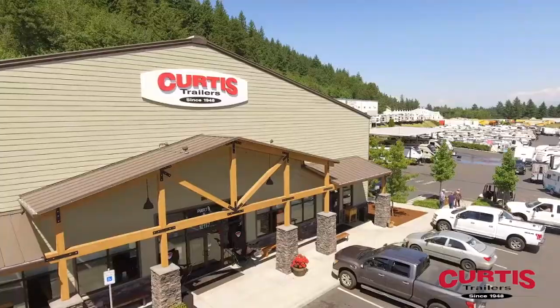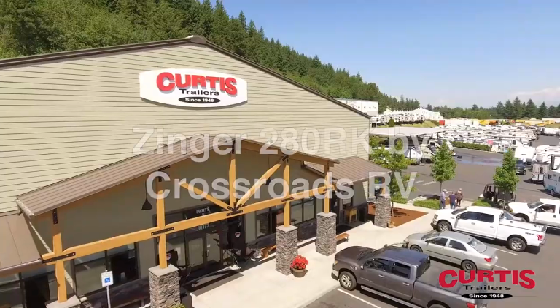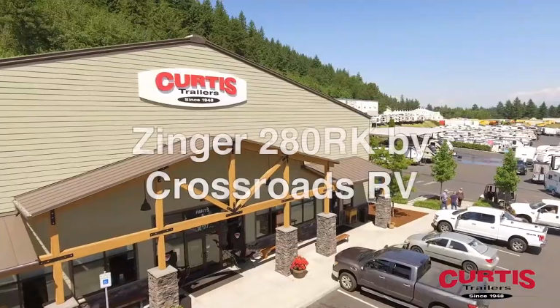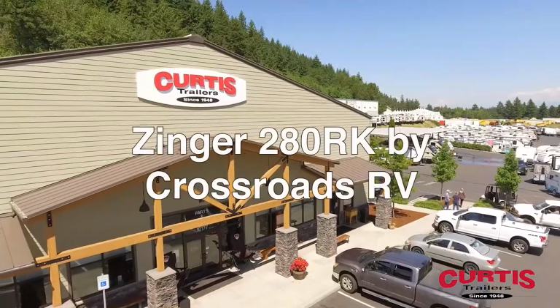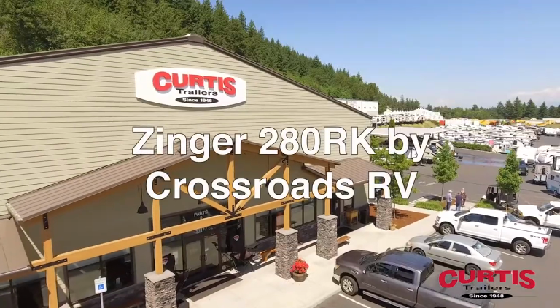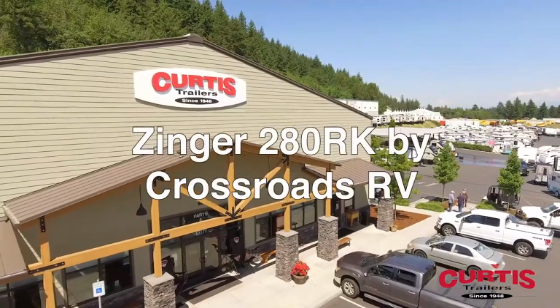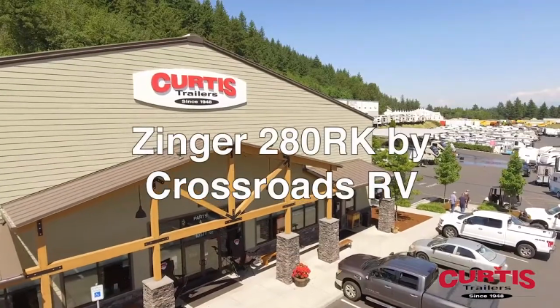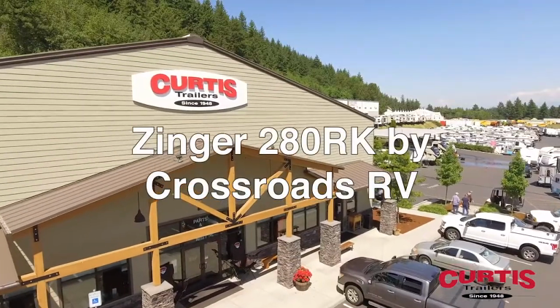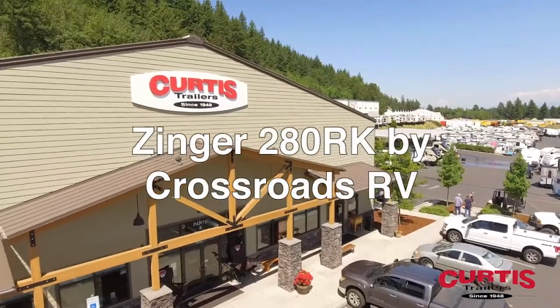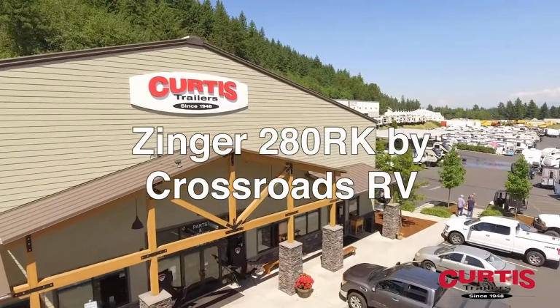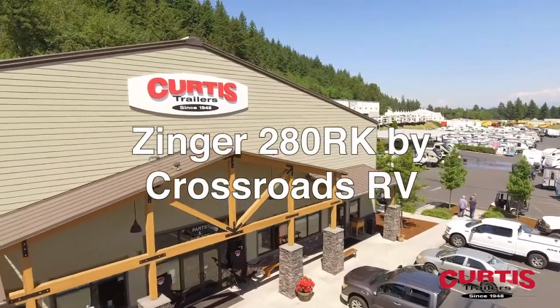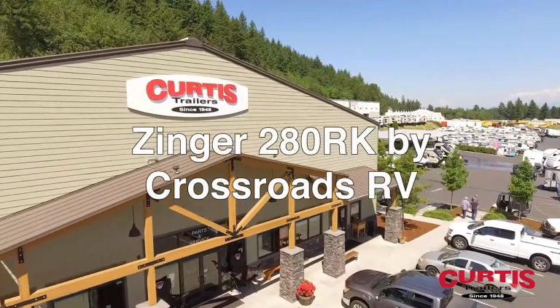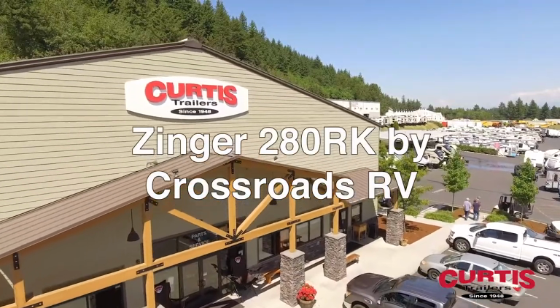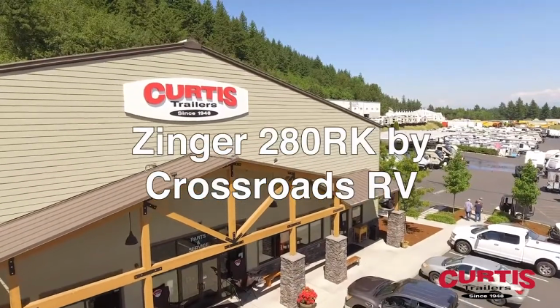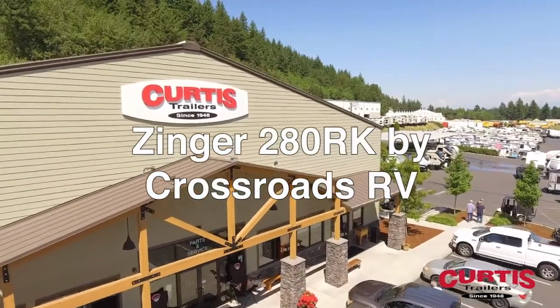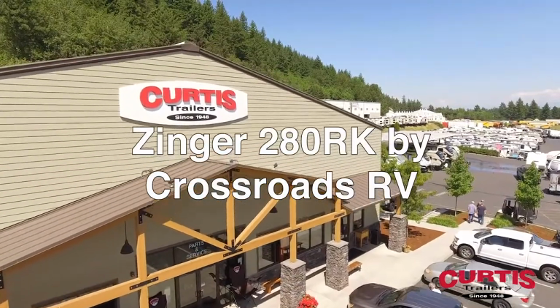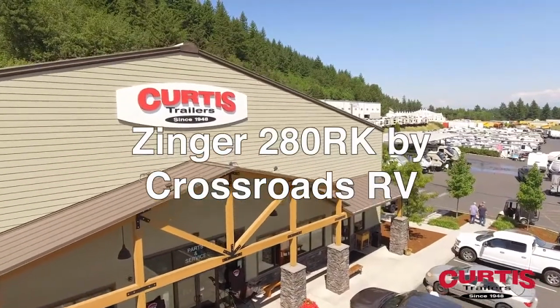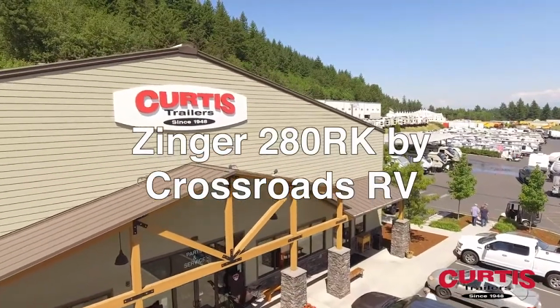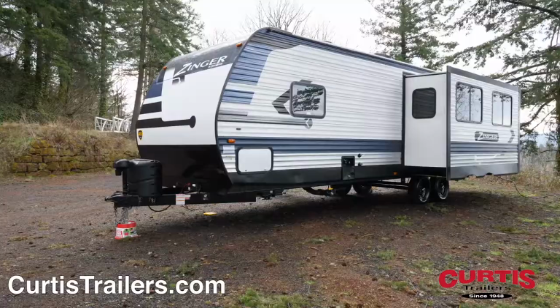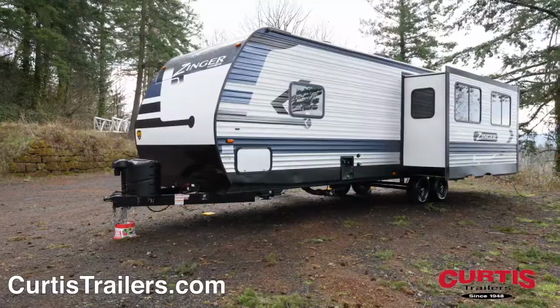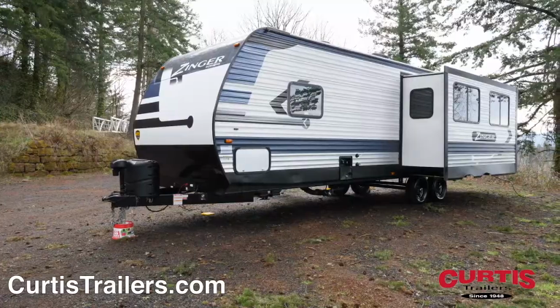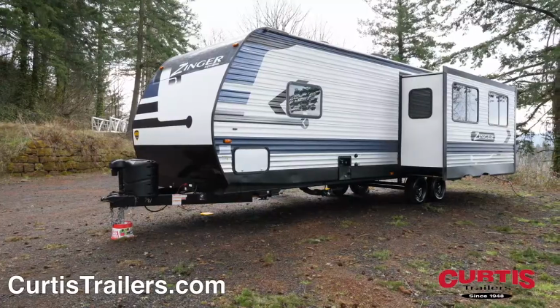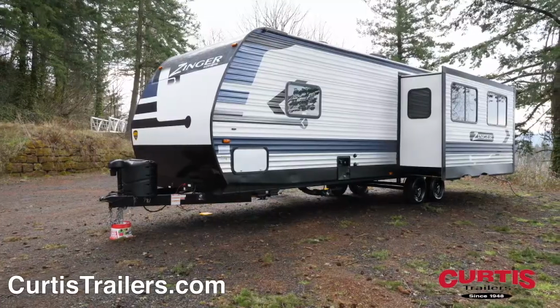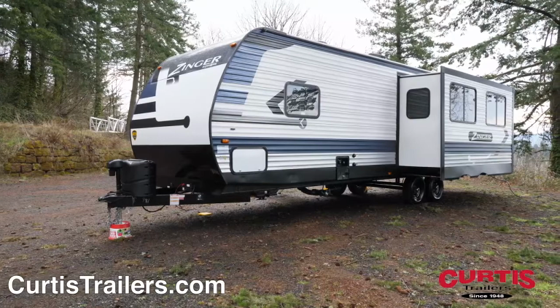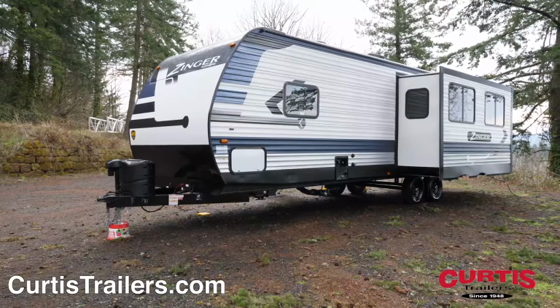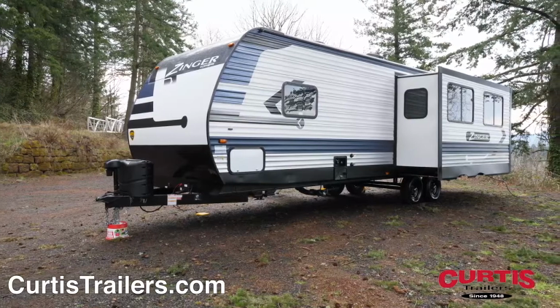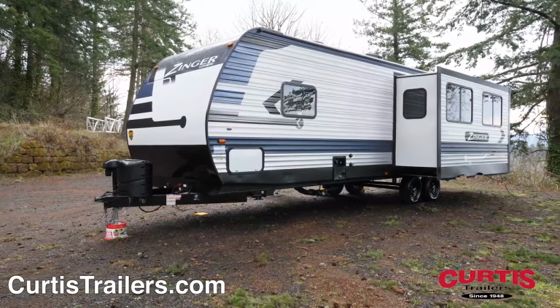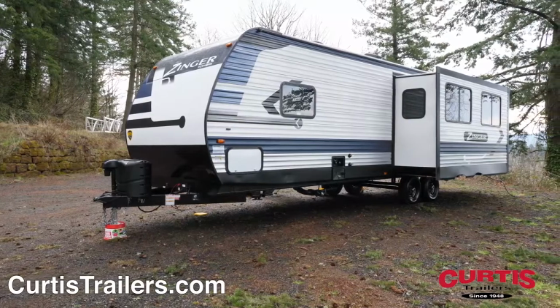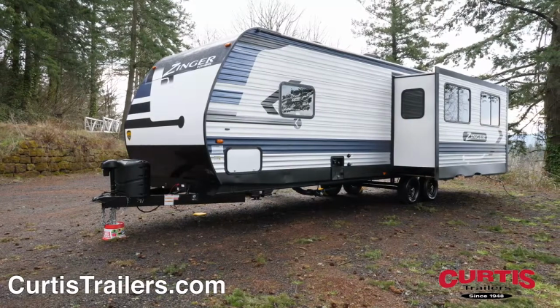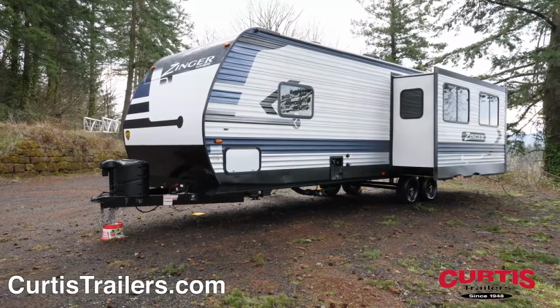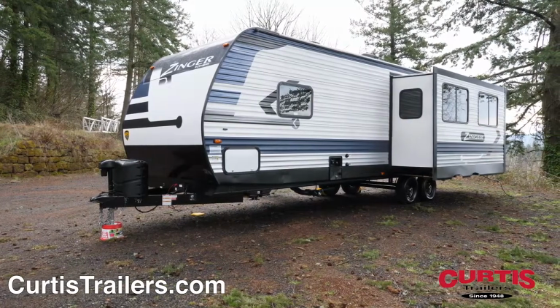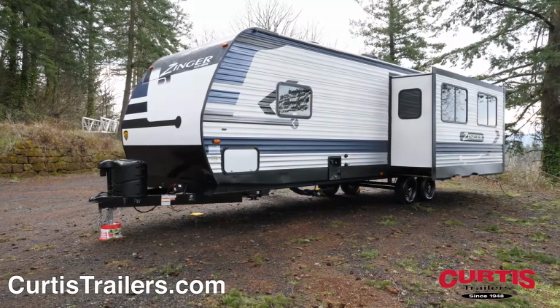Introducing the Zinger 280RK by Crossroads RV, the camp-ready travel trailer that's ready for your next vacation.